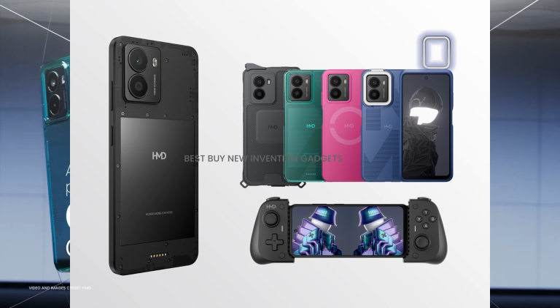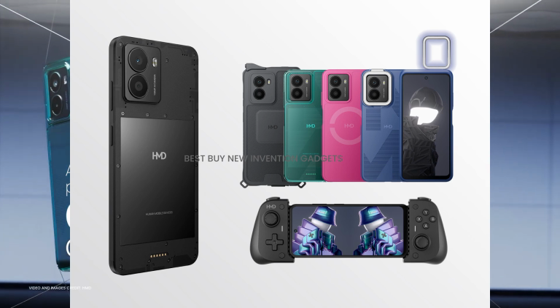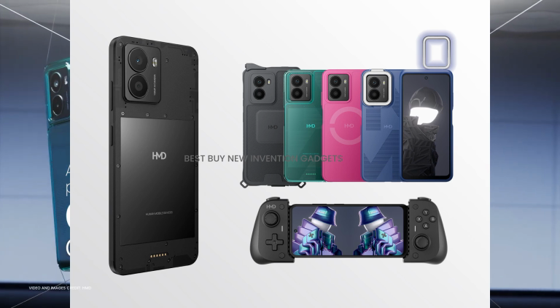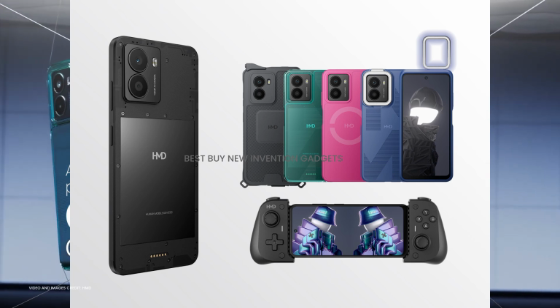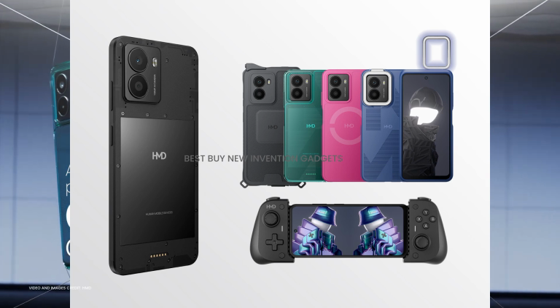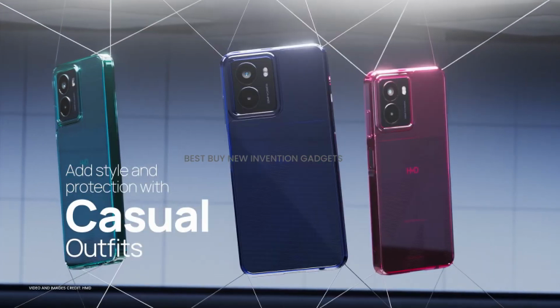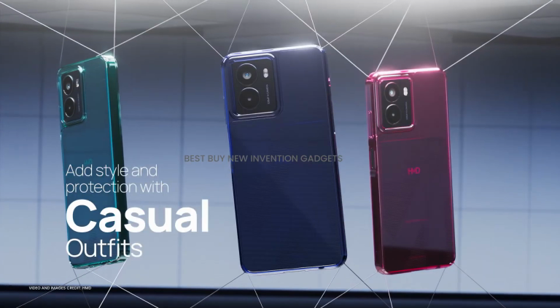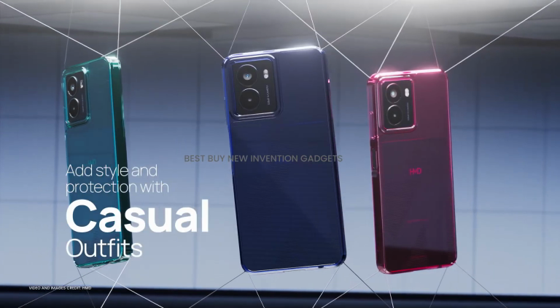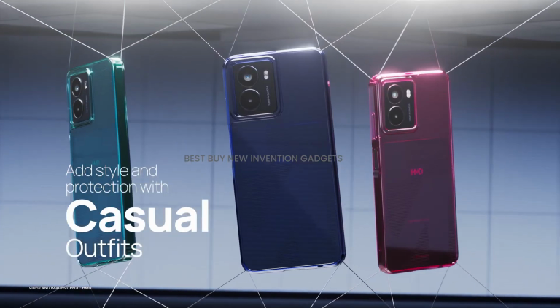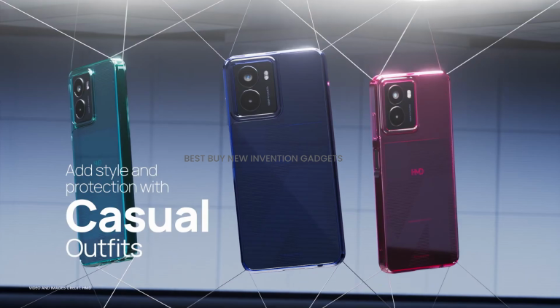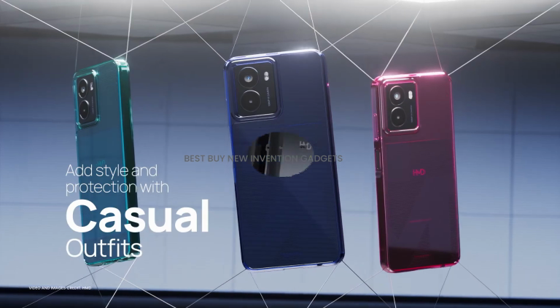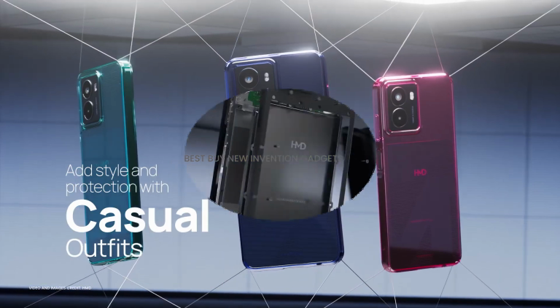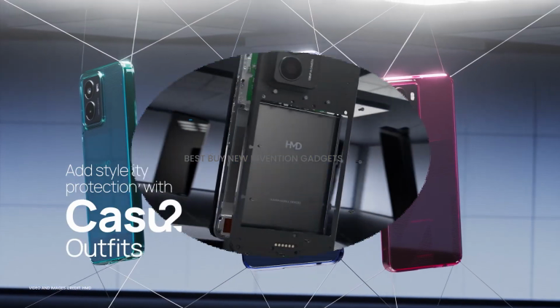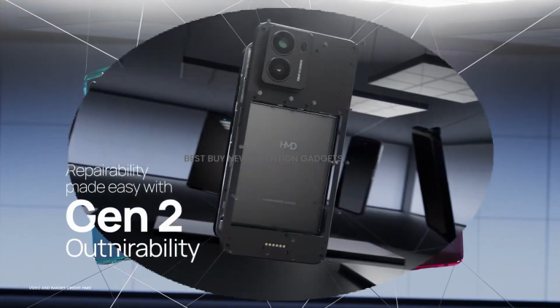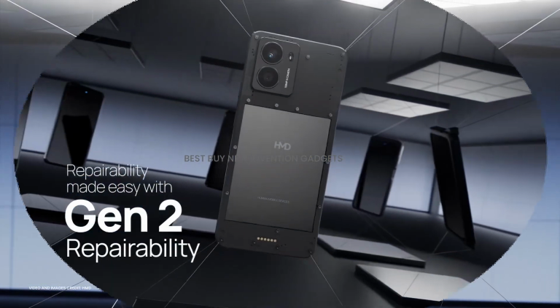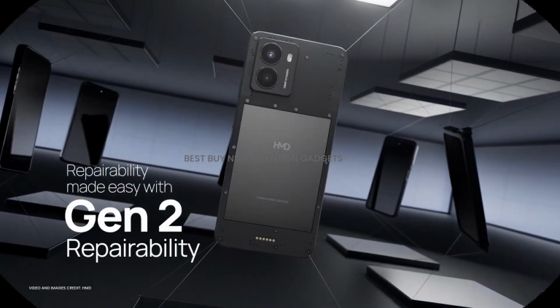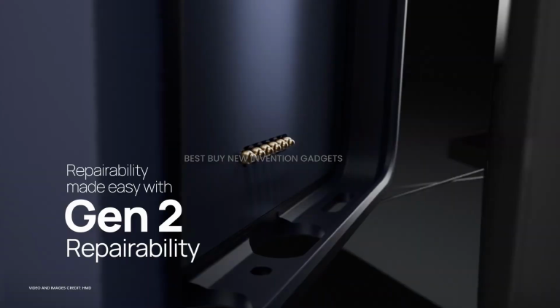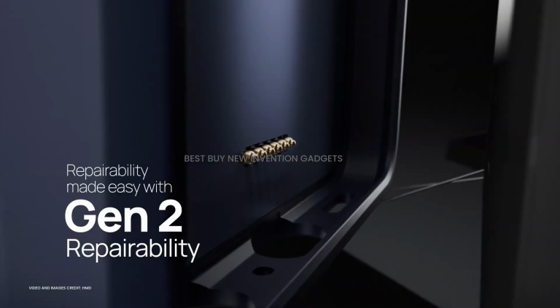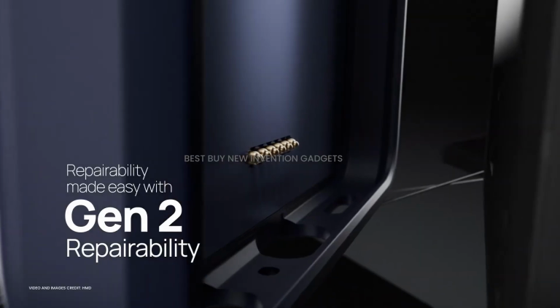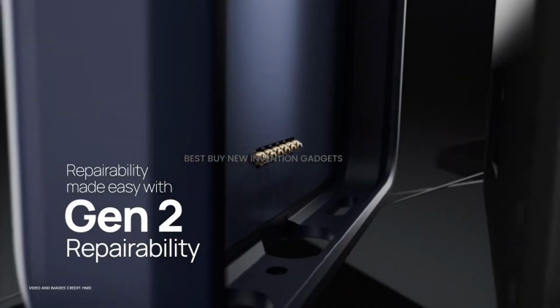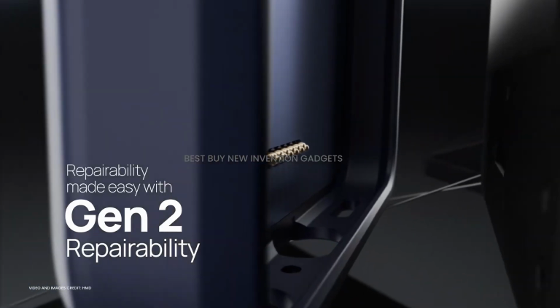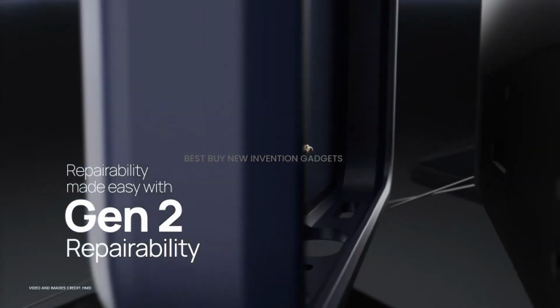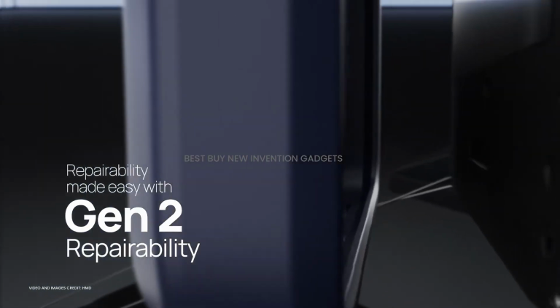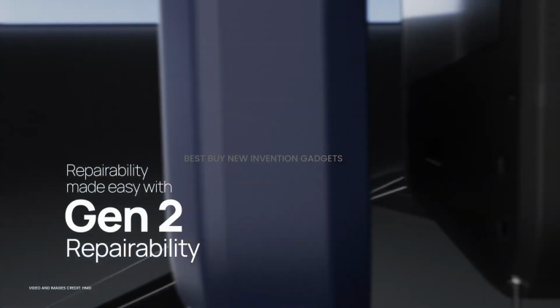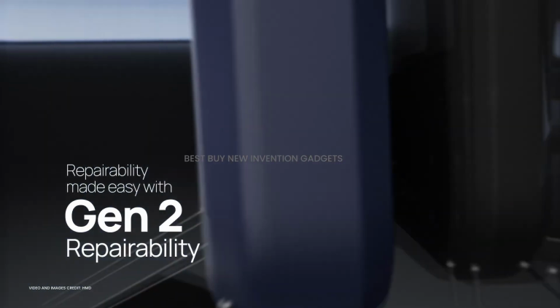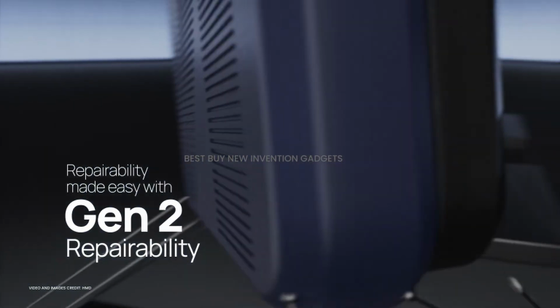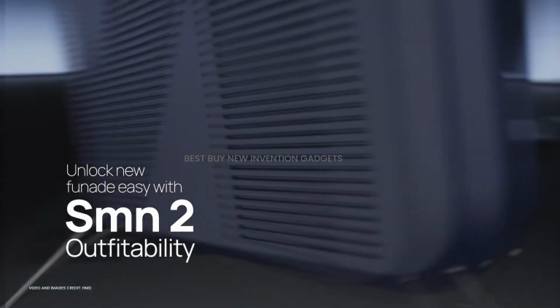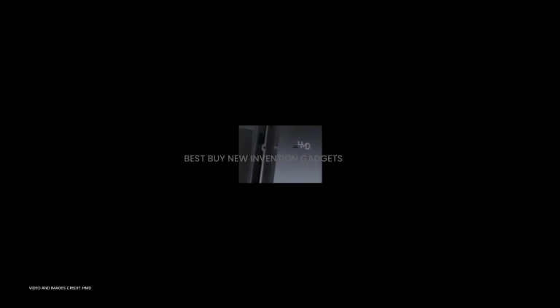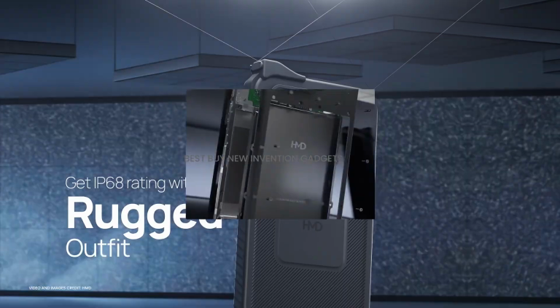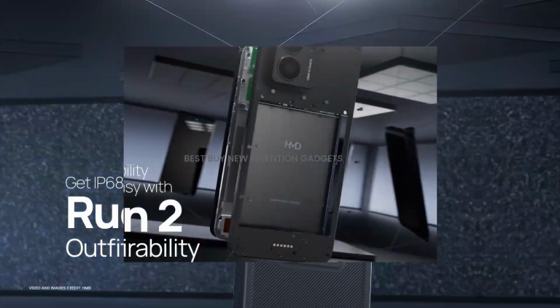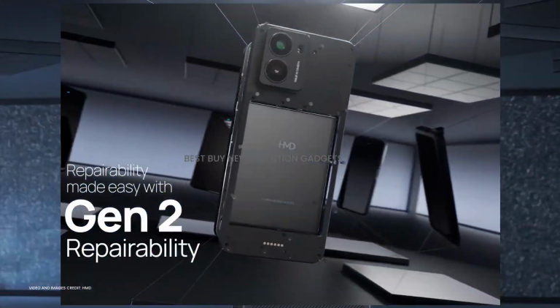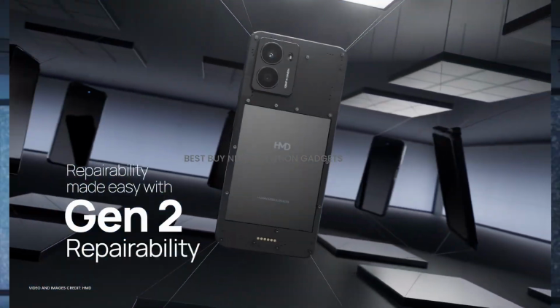This is Gen 2 repairable, with simple display, back cover, battery, and charging port repairs available via iFixit, just like the HMD Skyline.